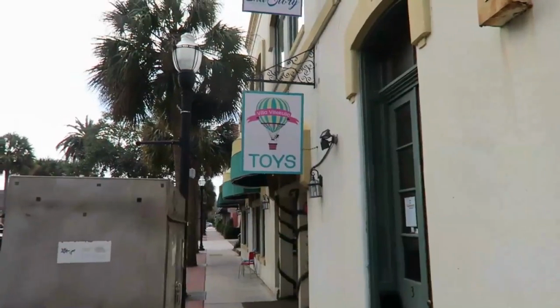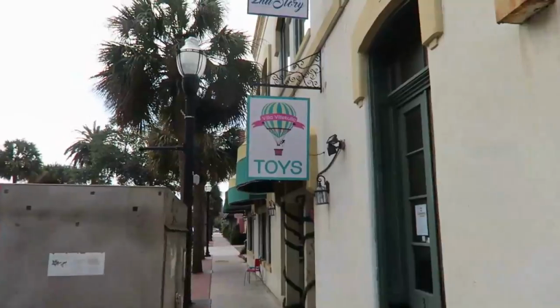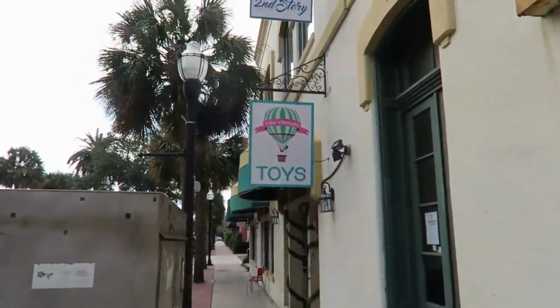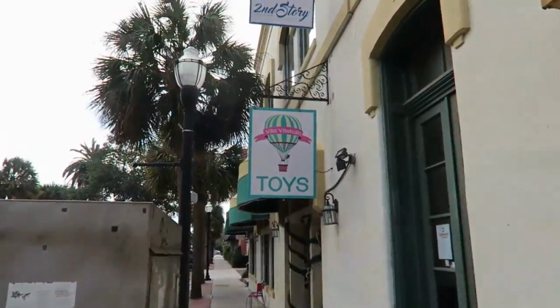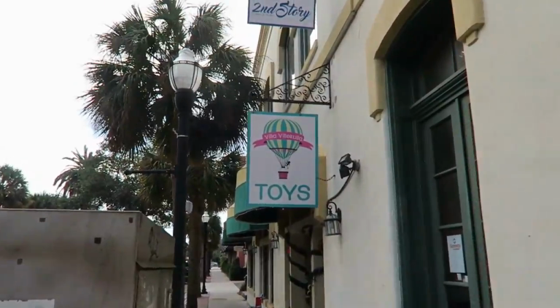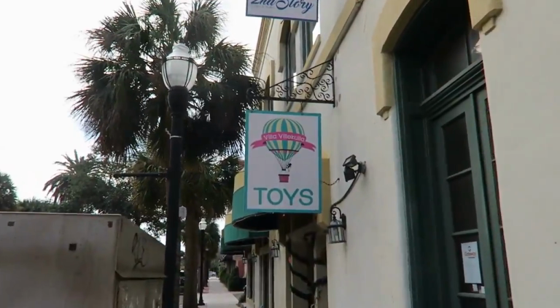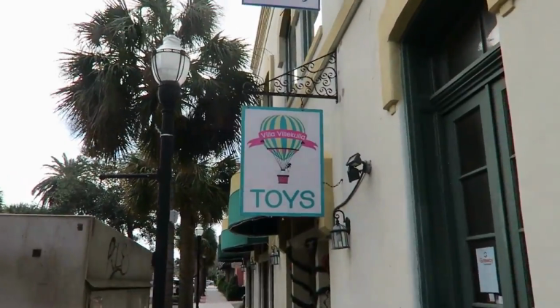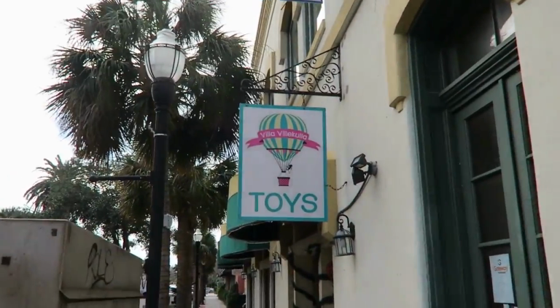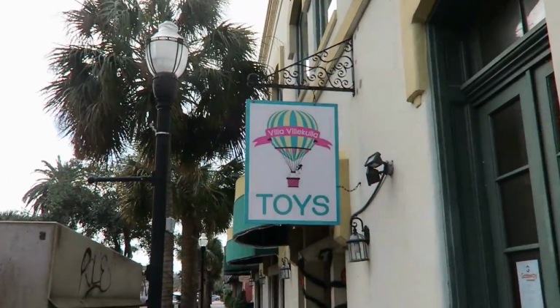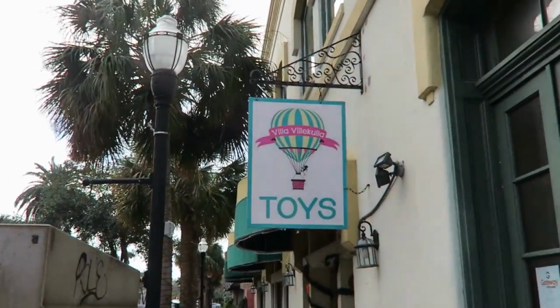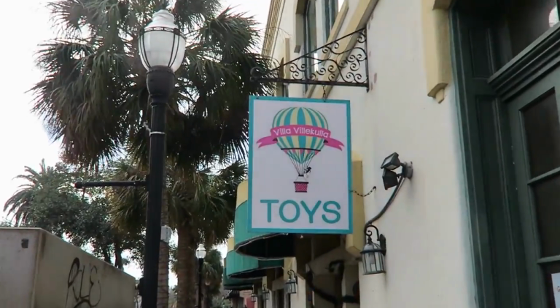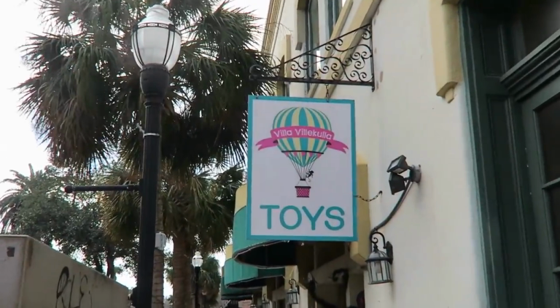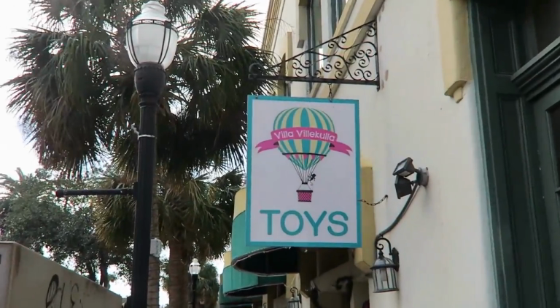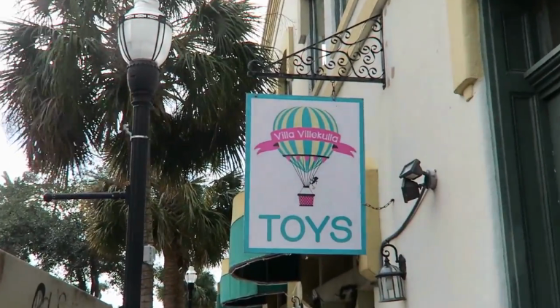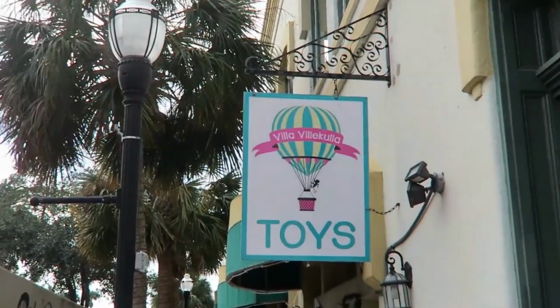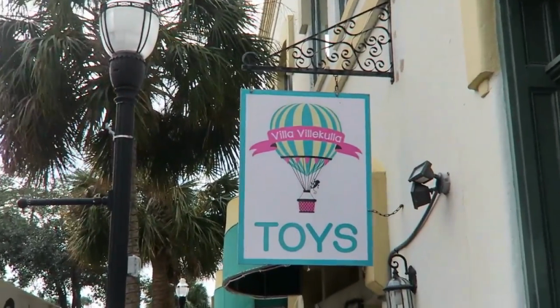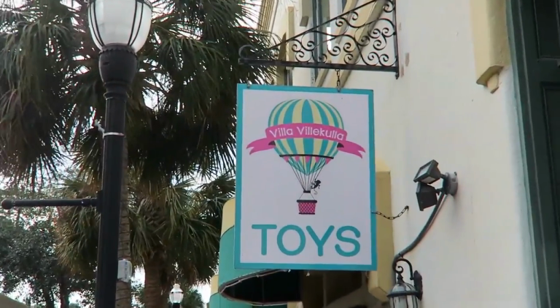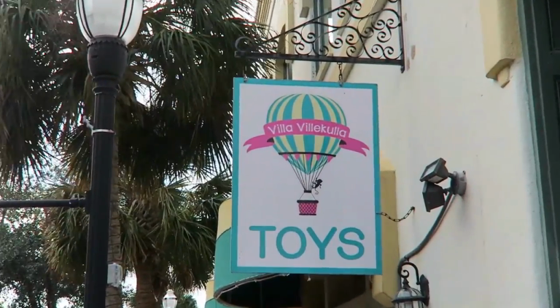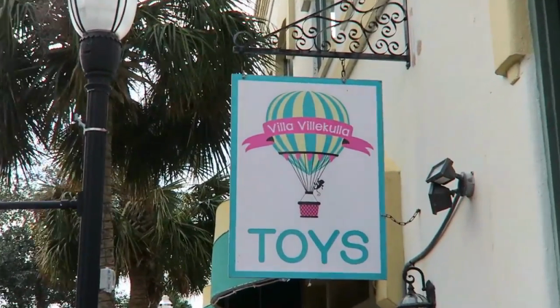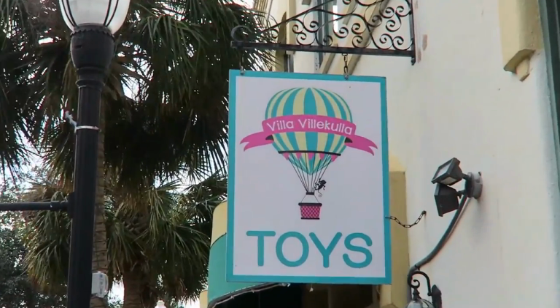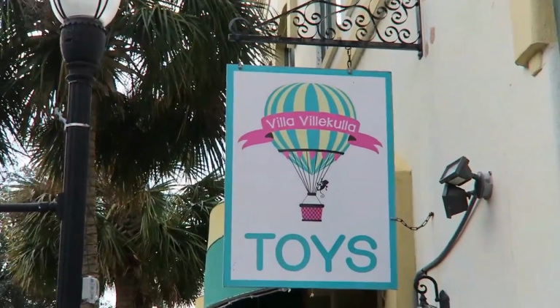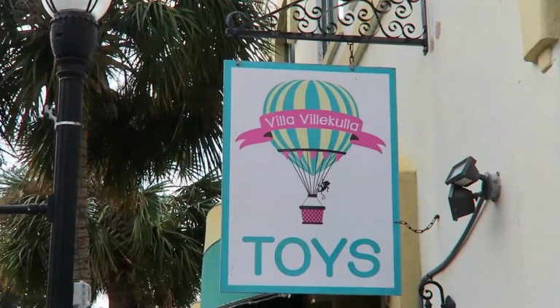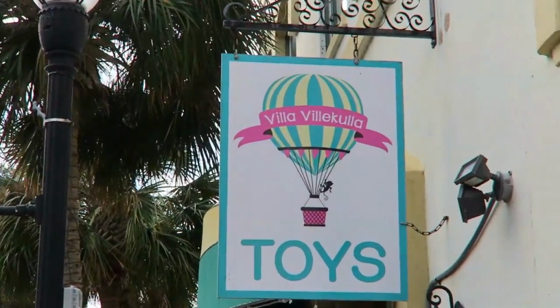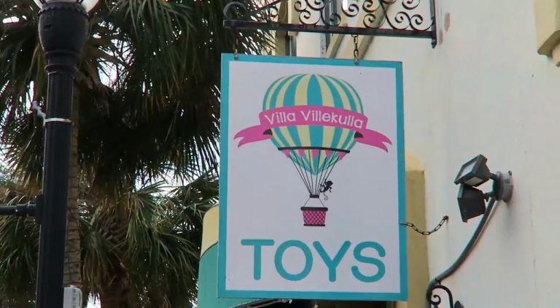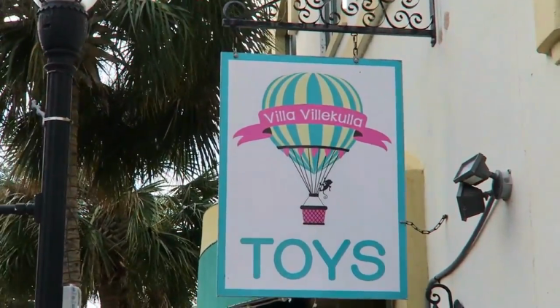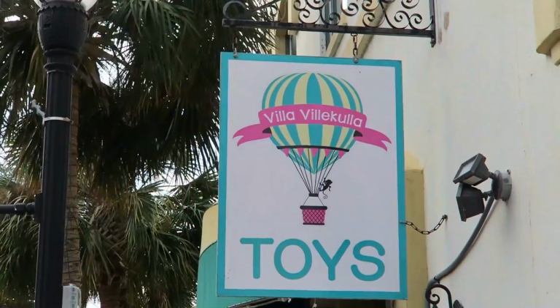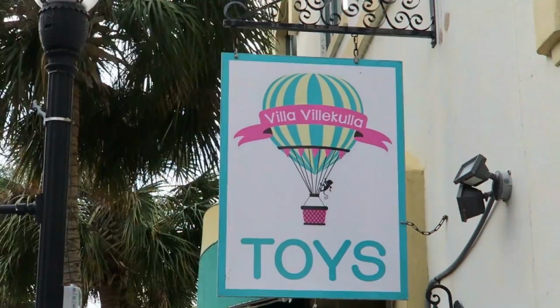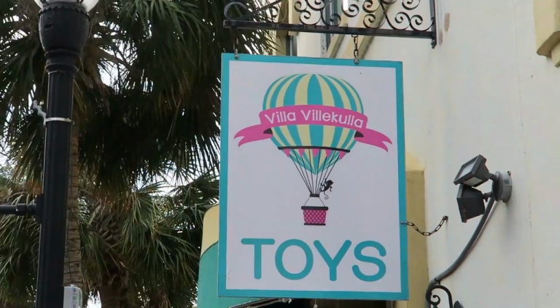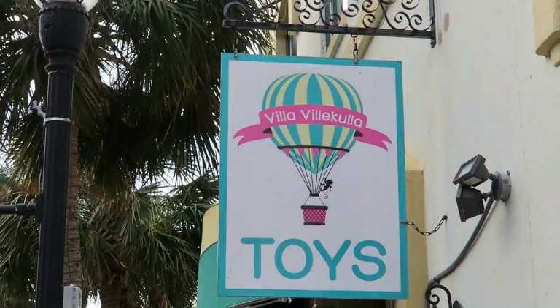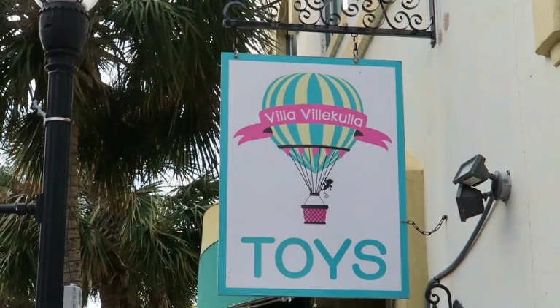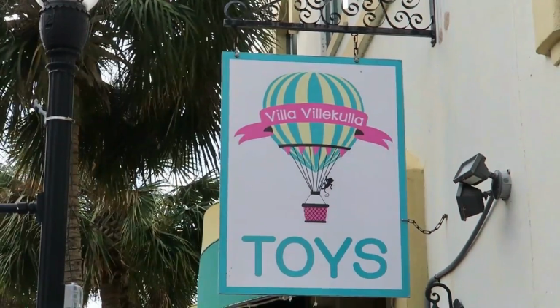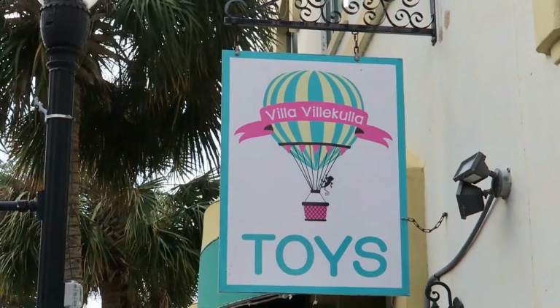She lands right in front of the Villa Villa Coola toy store. Coincidence? I think not.